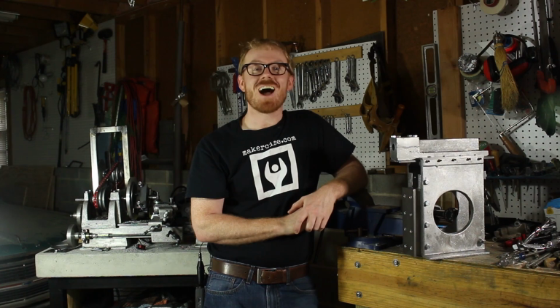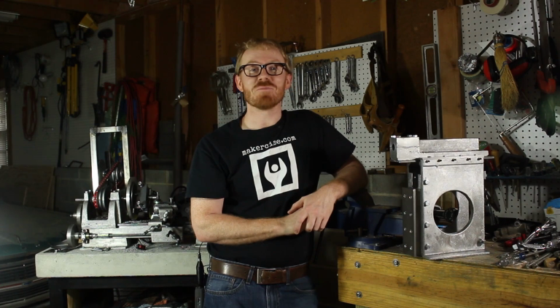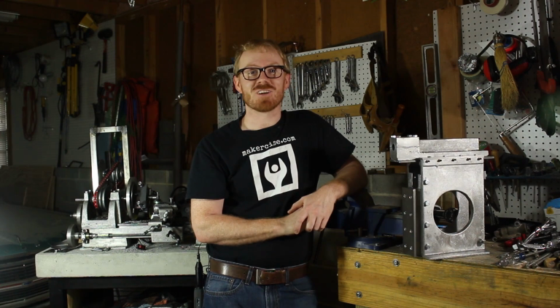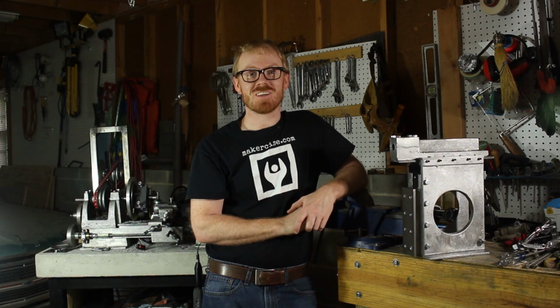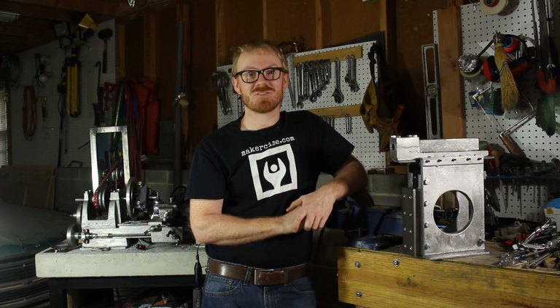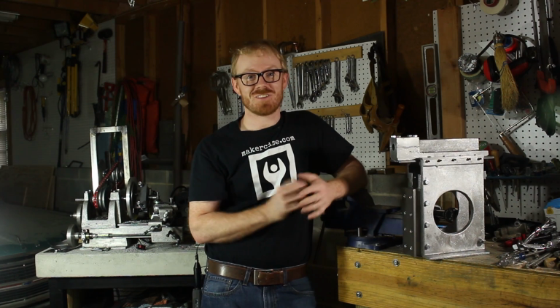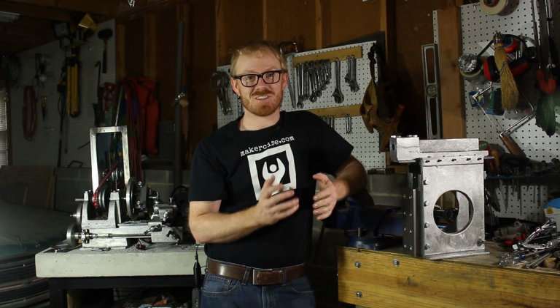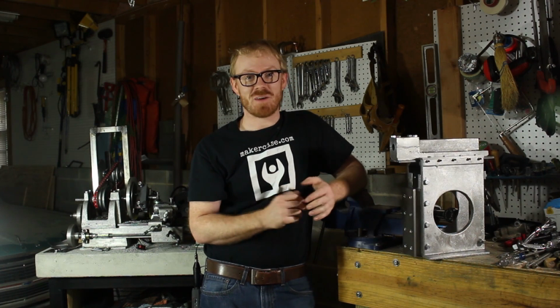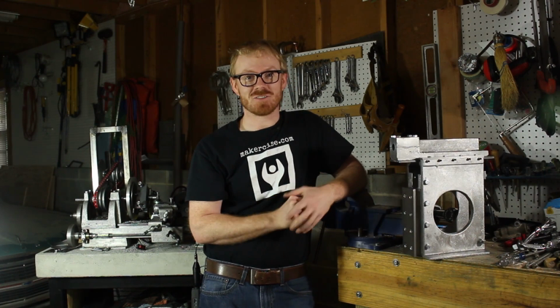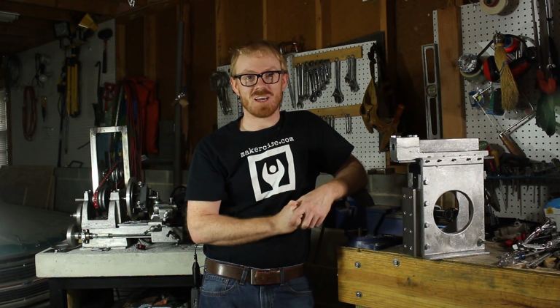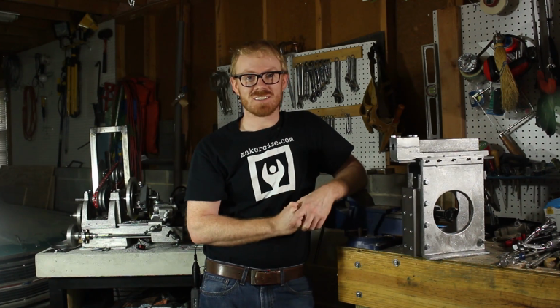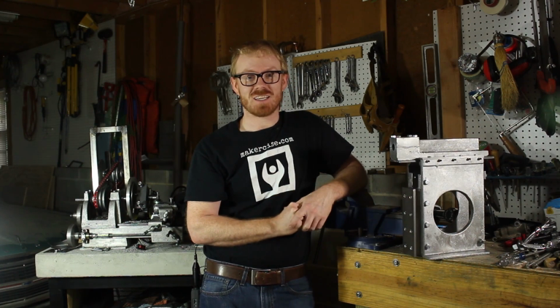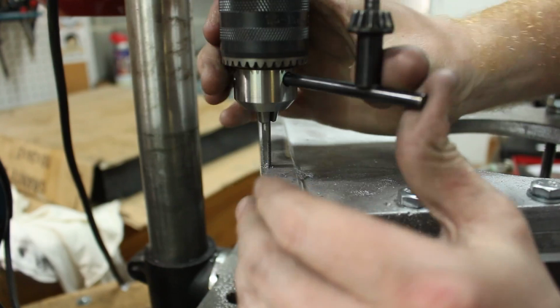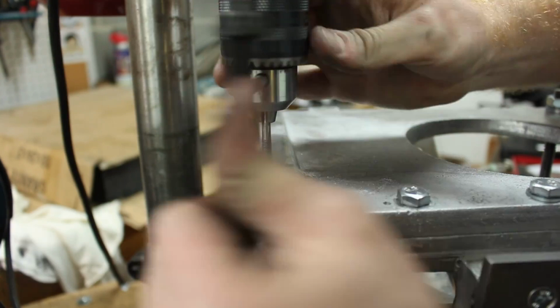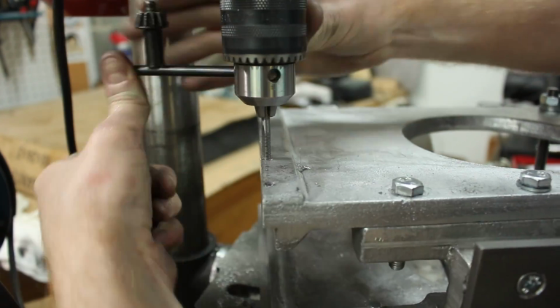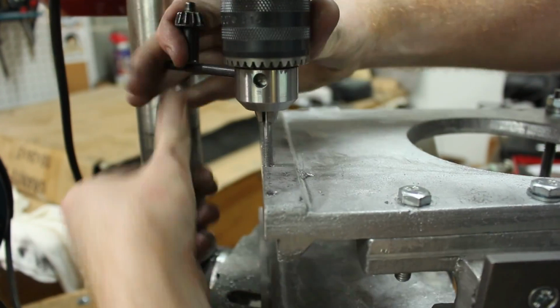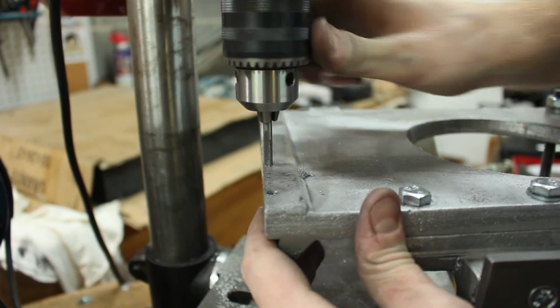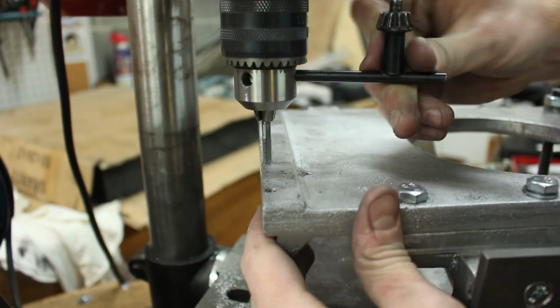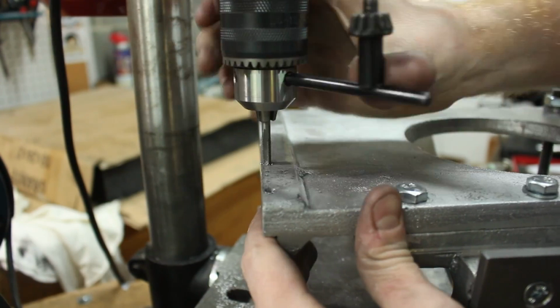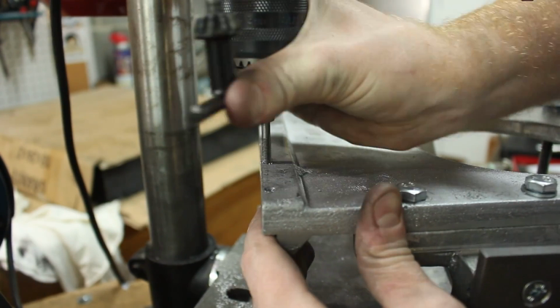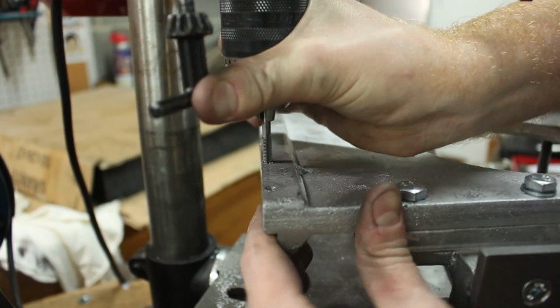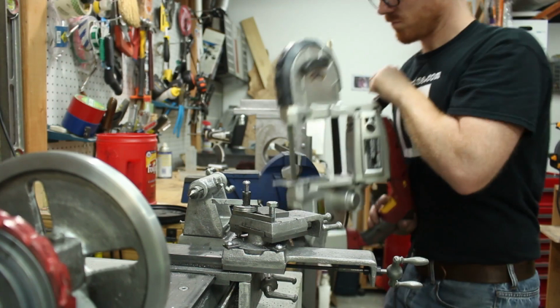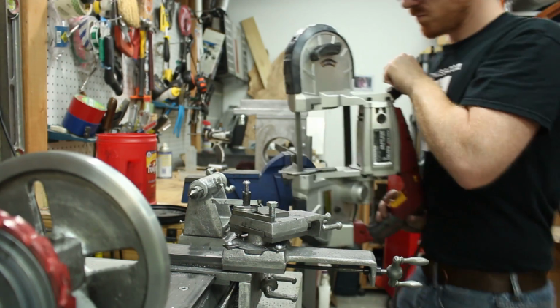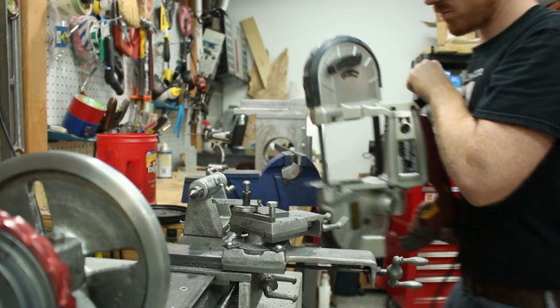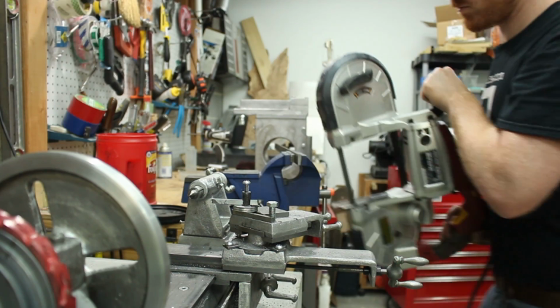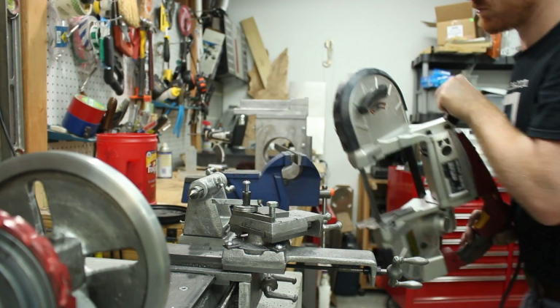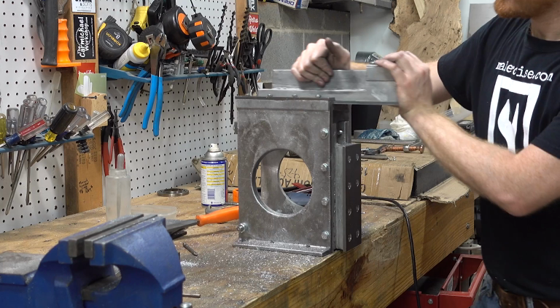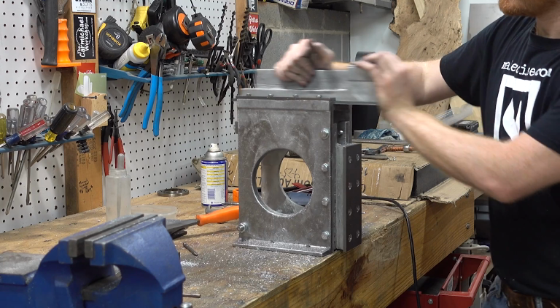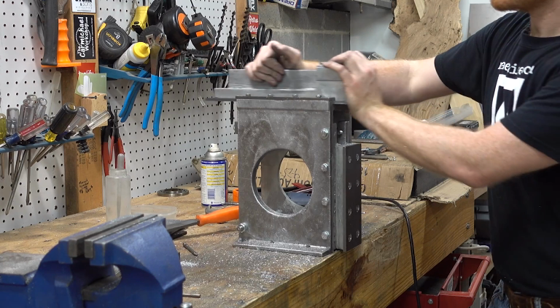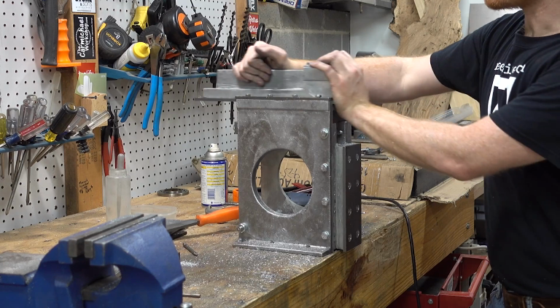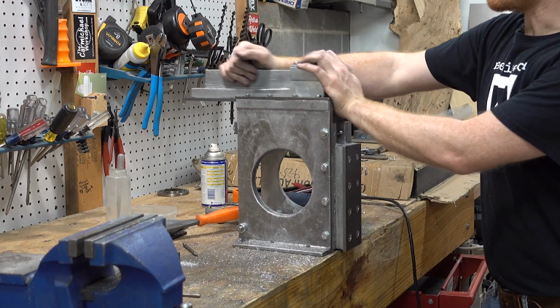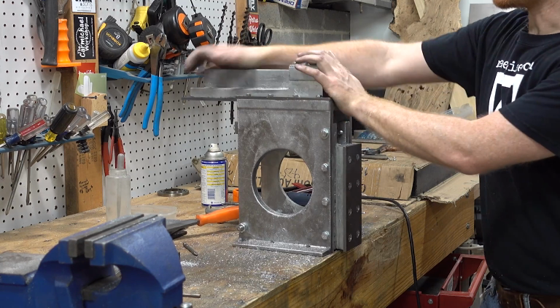Hi, I'm Kressel Anderson. This is Makersize. In this episode, I'll finish mounting the ram to the shaper column.